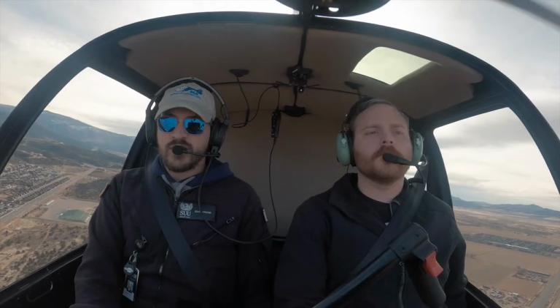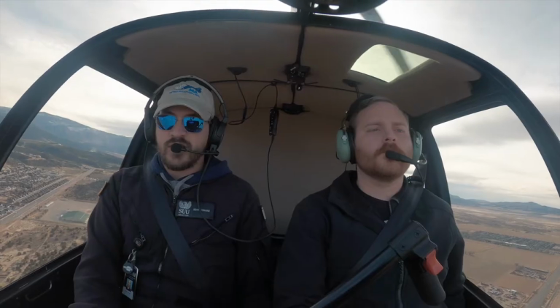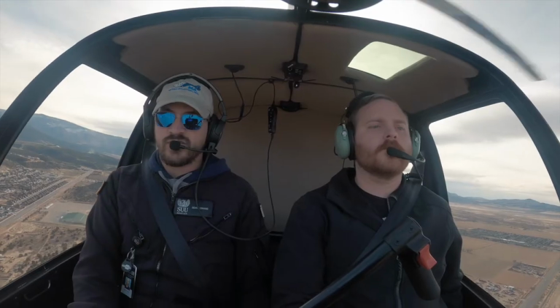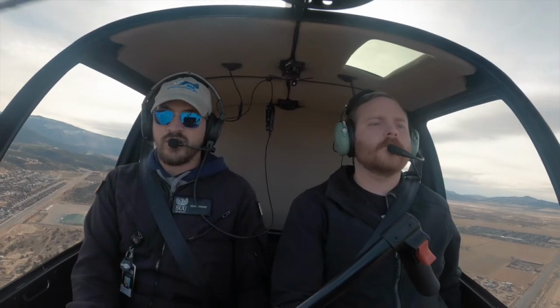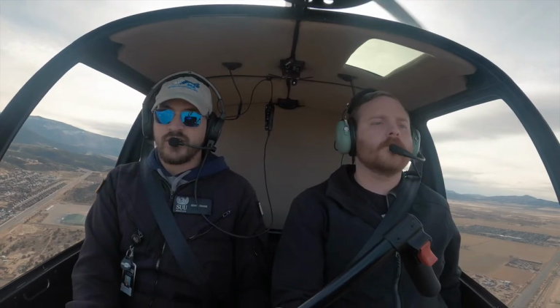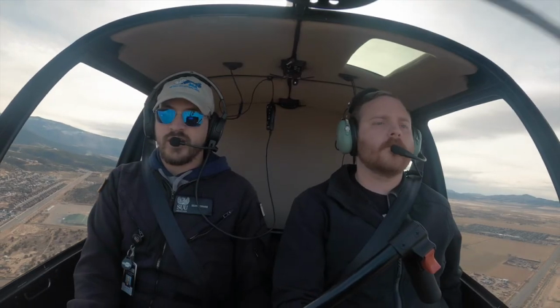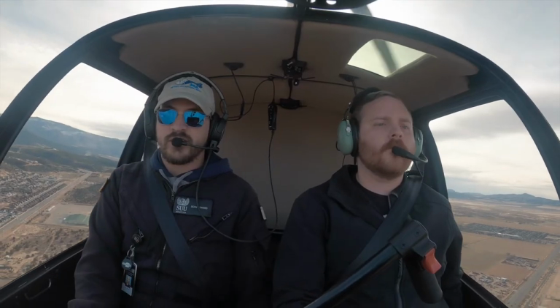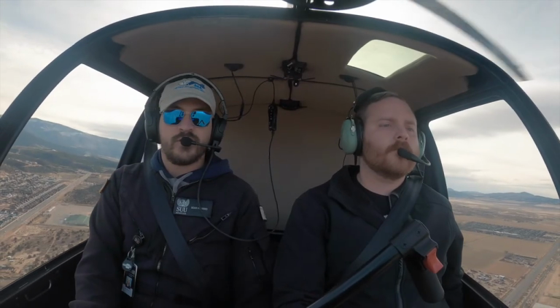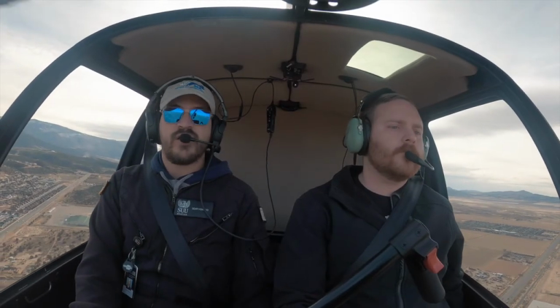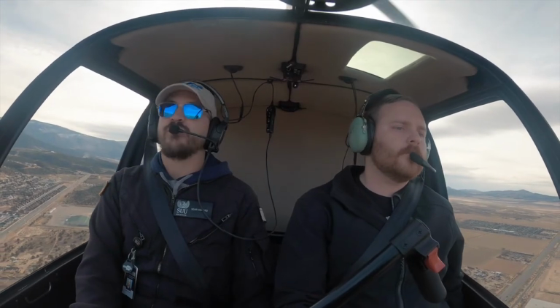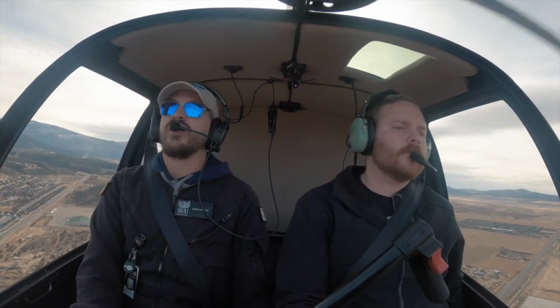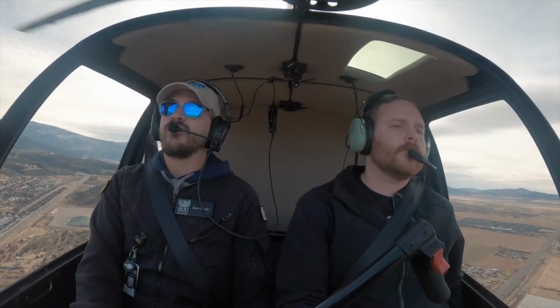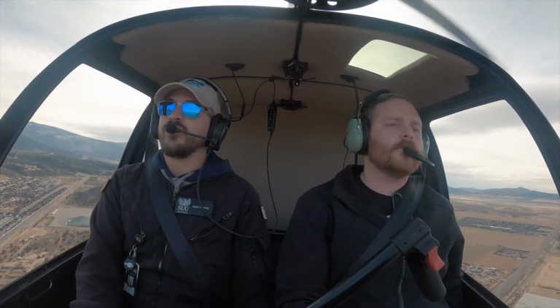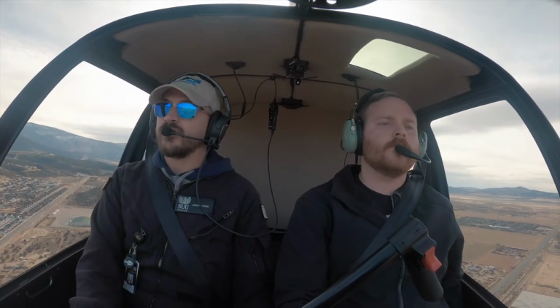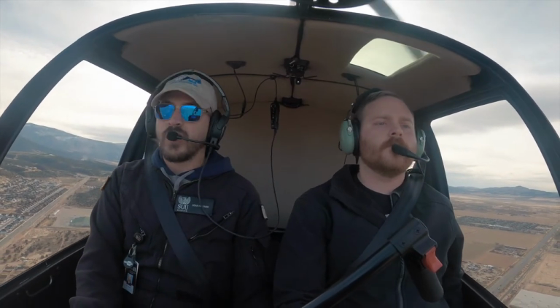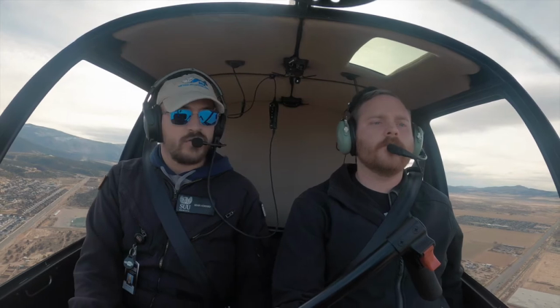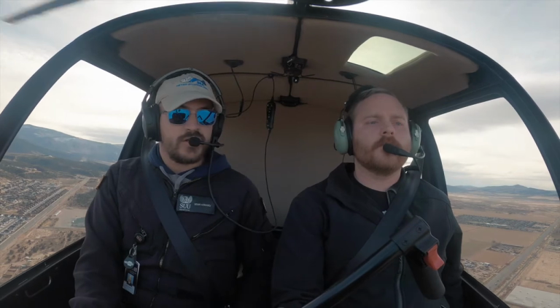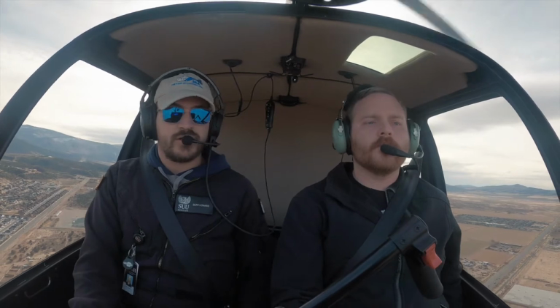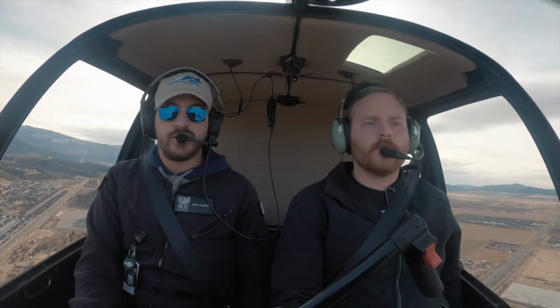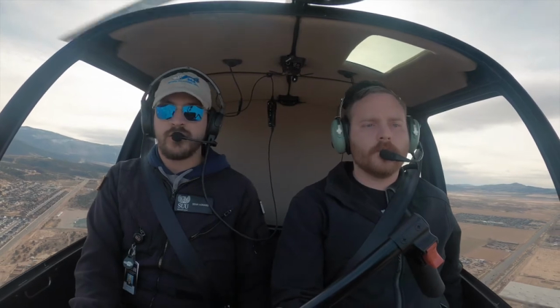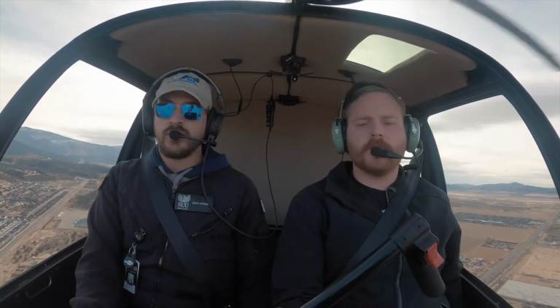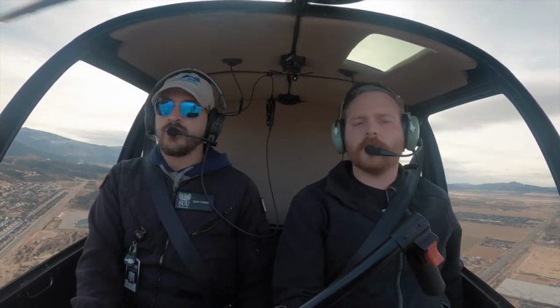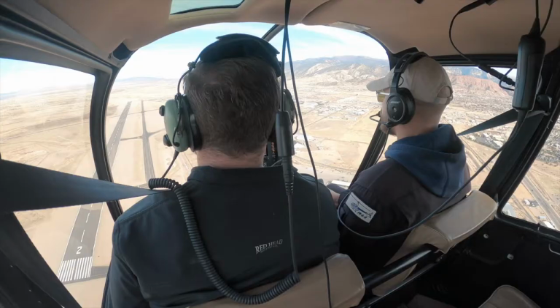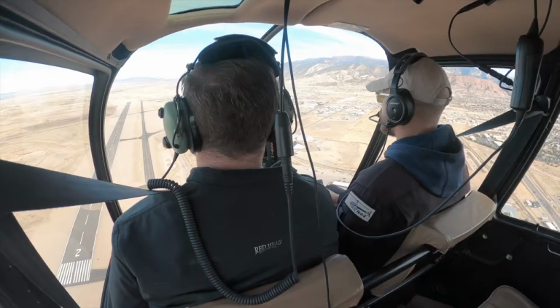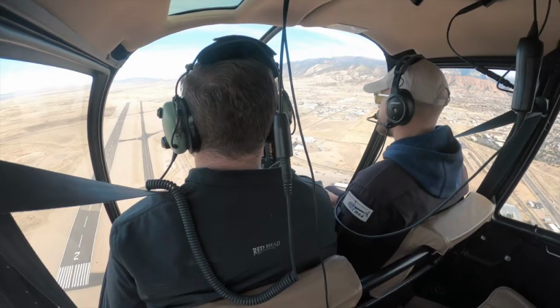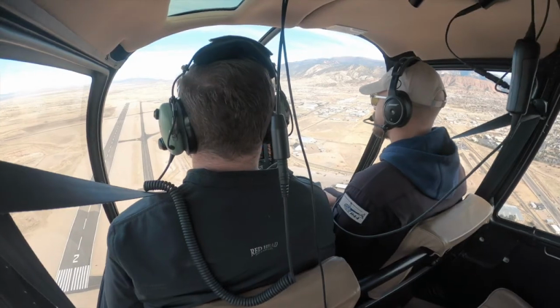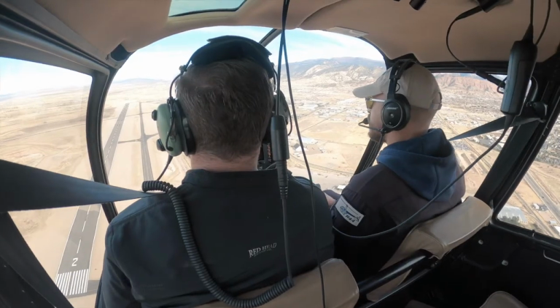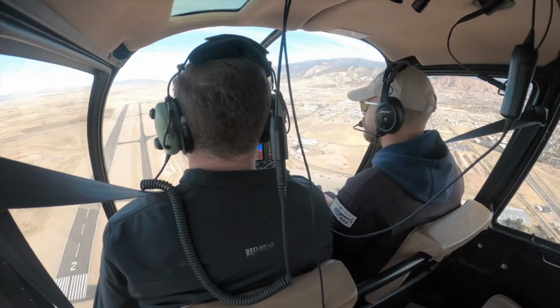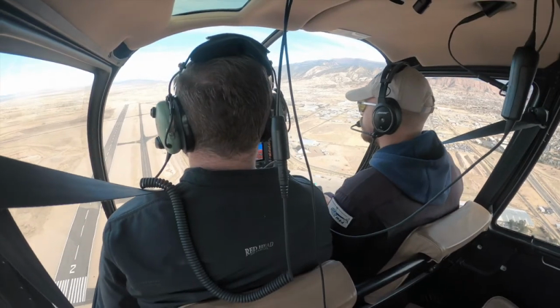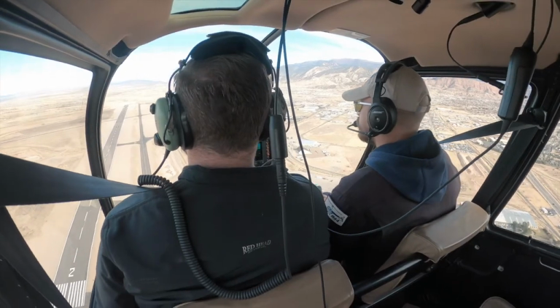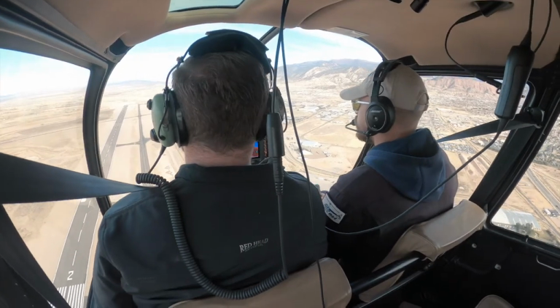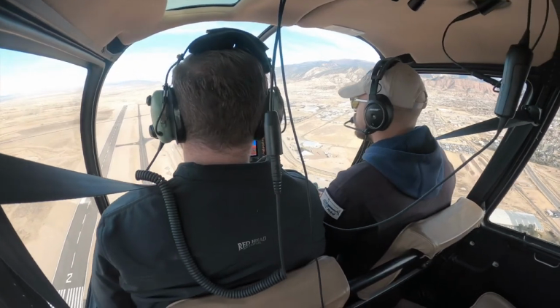Alright, lights are out. Gauges are all indicating in the green. We have plenty of fuel for an autorotation. Alright, entering autorotation now.